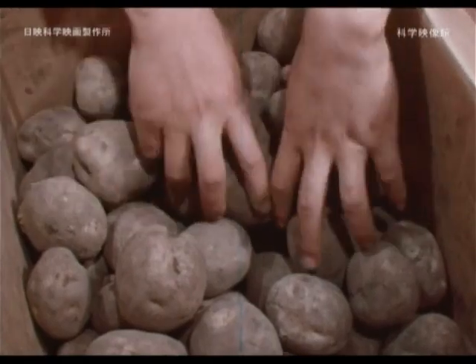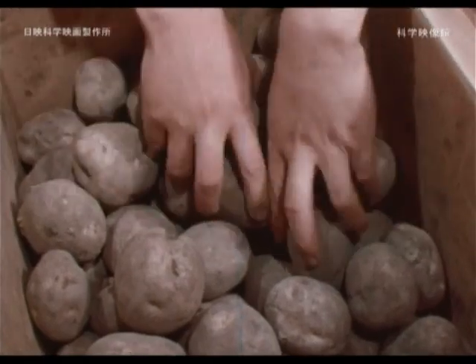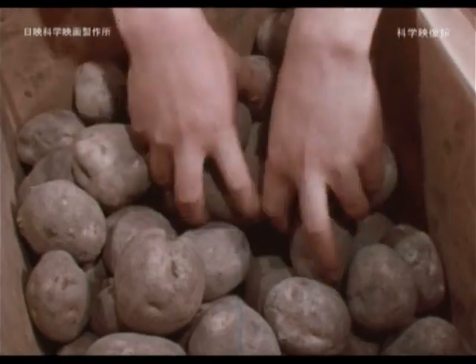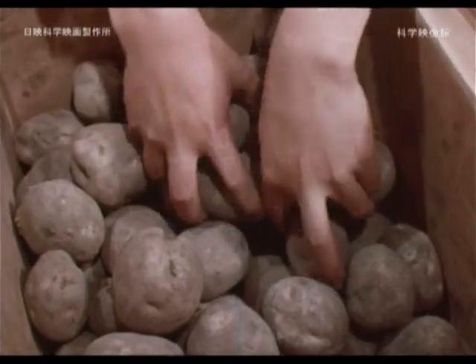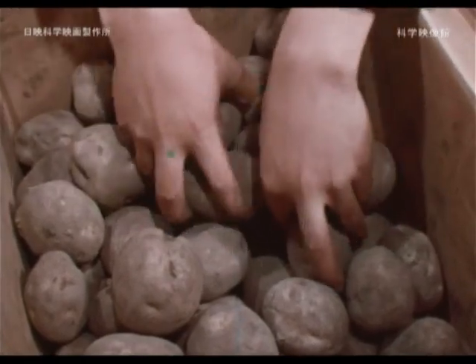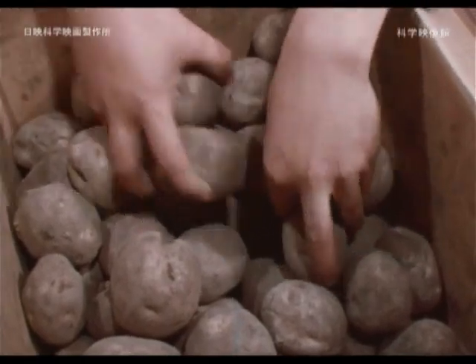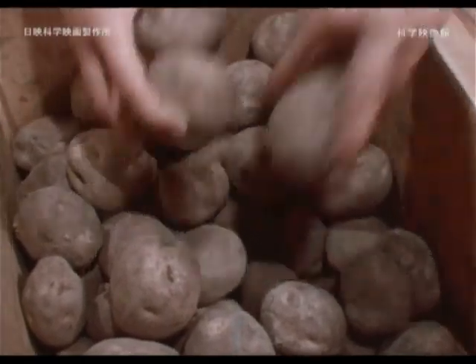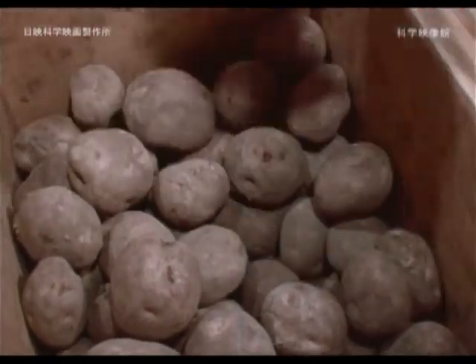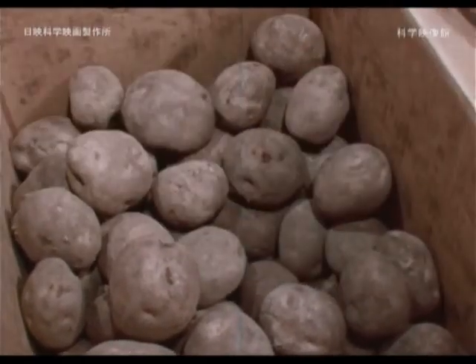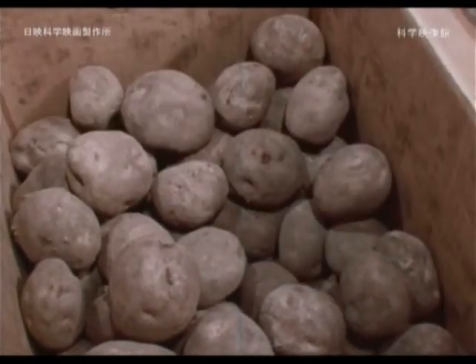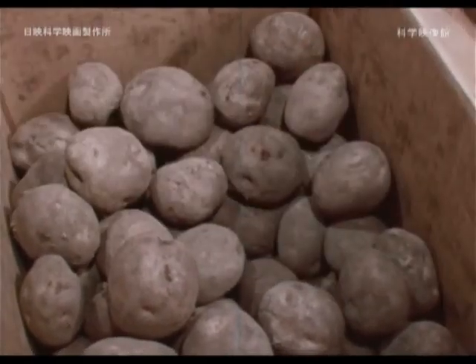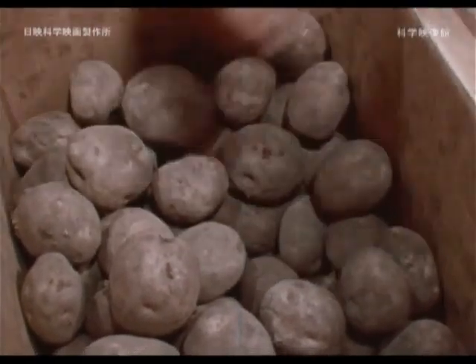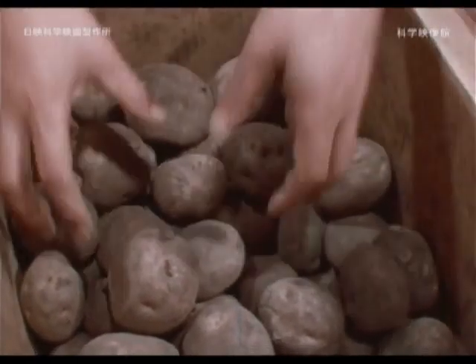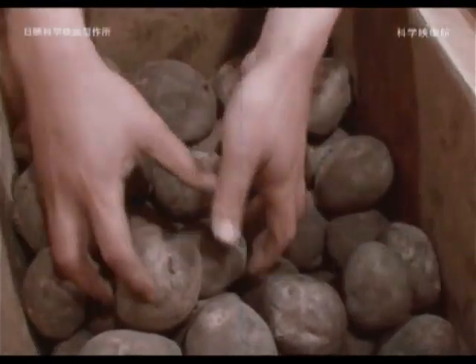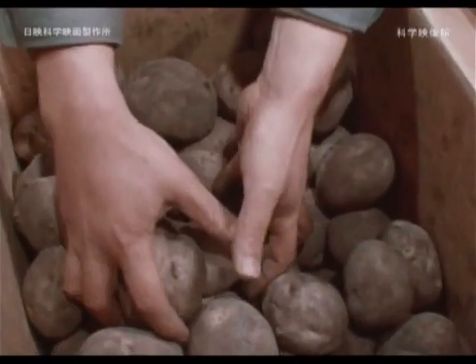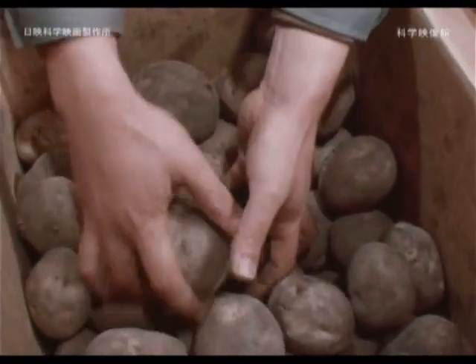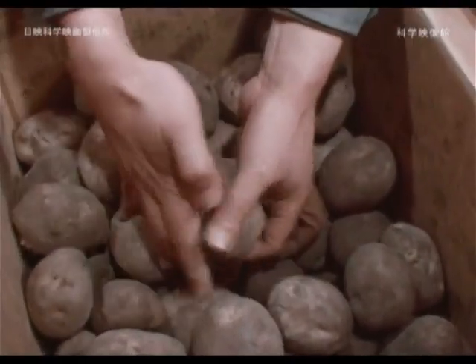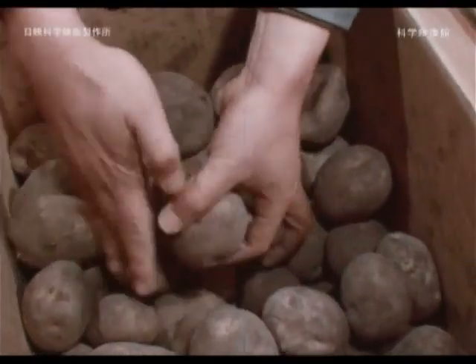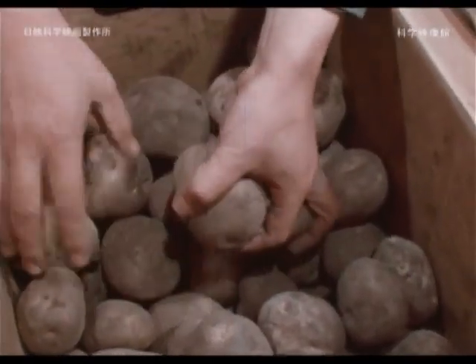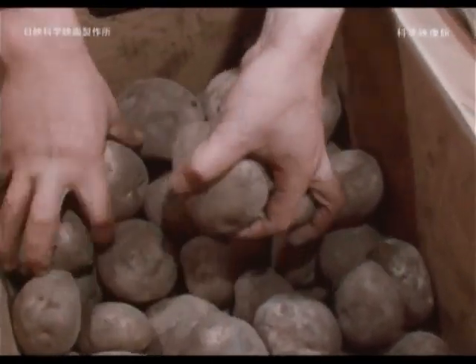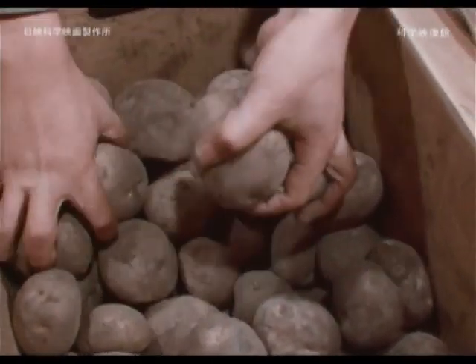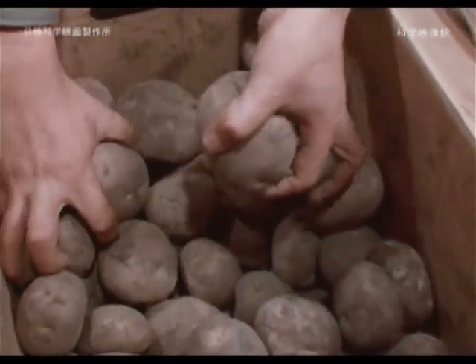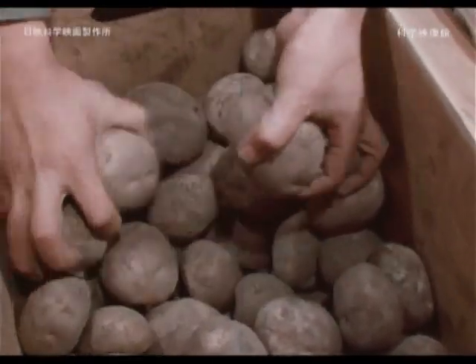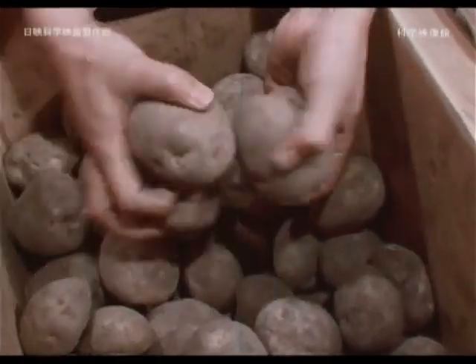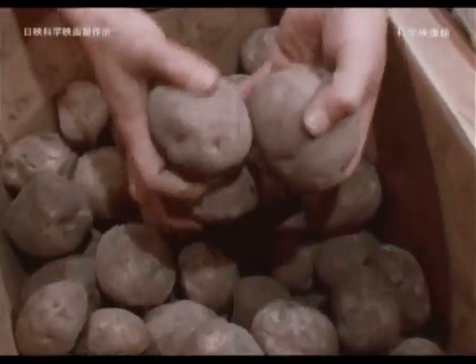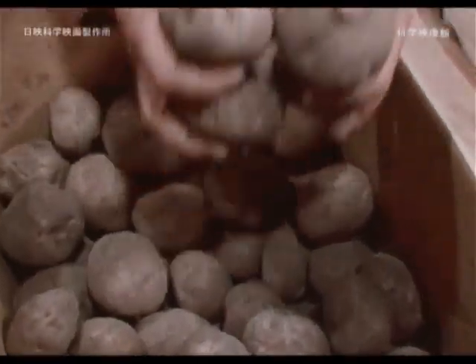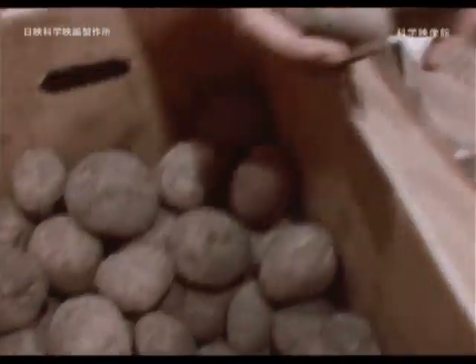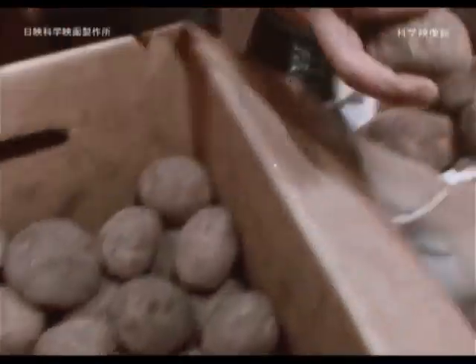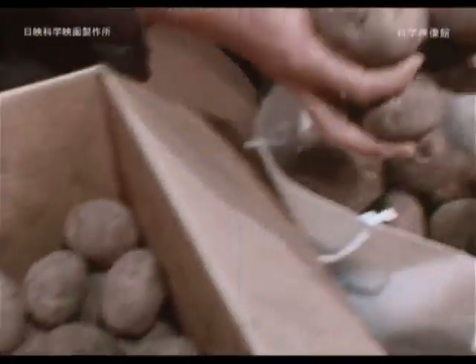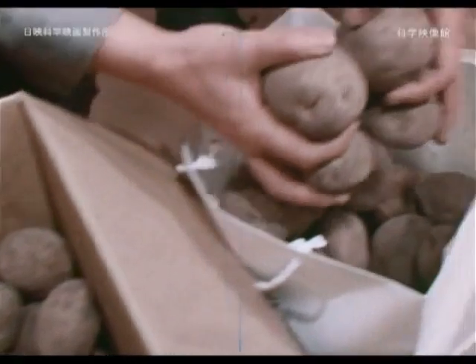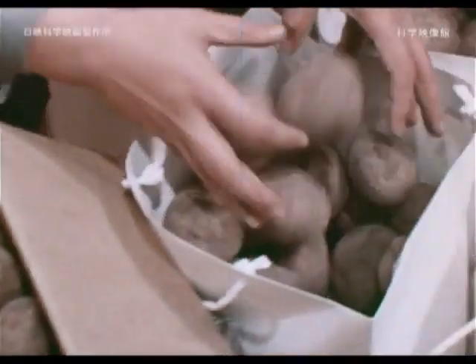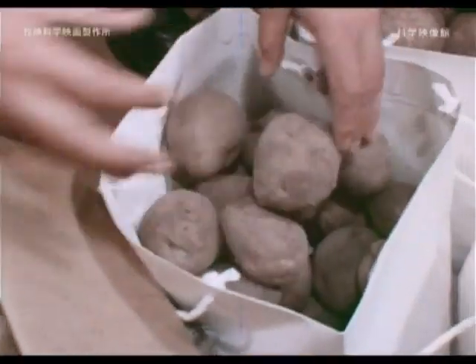Although the potatoes are exposed to radiation, they are not radioactive.